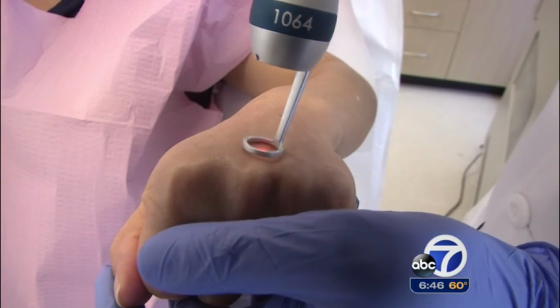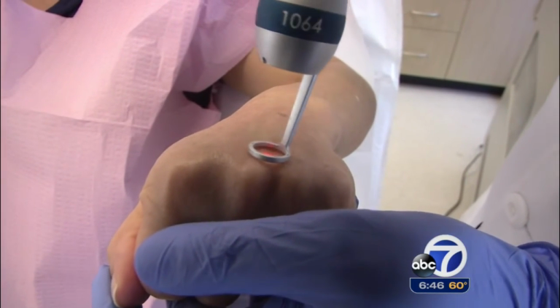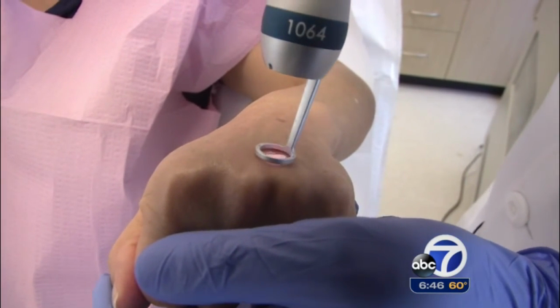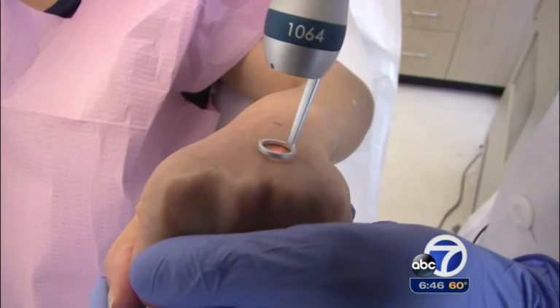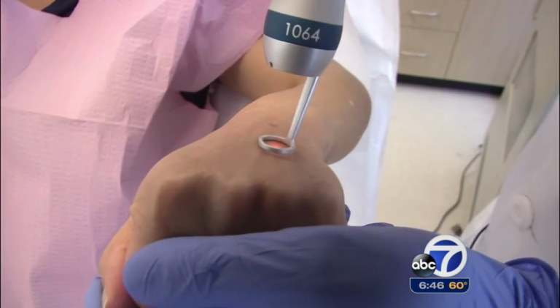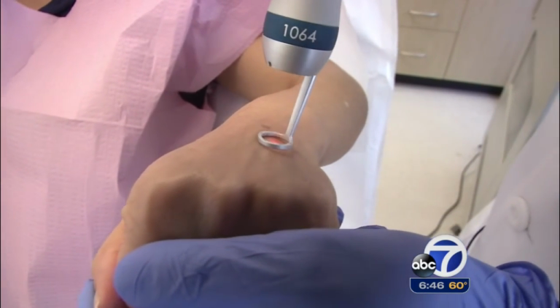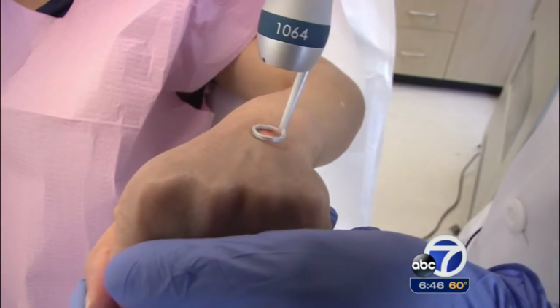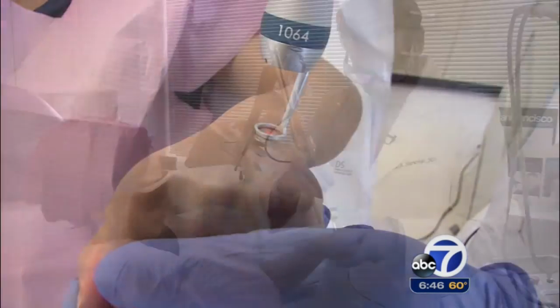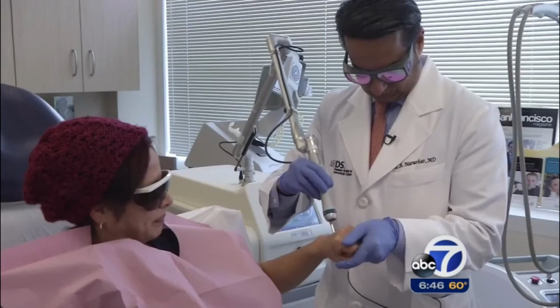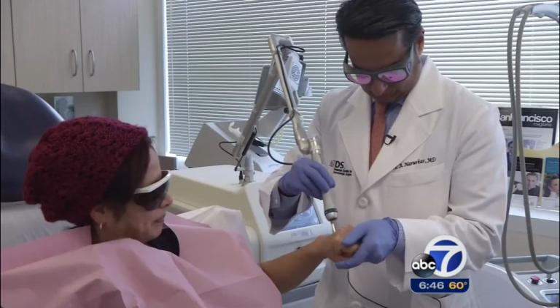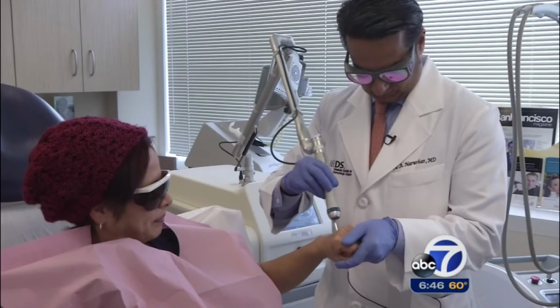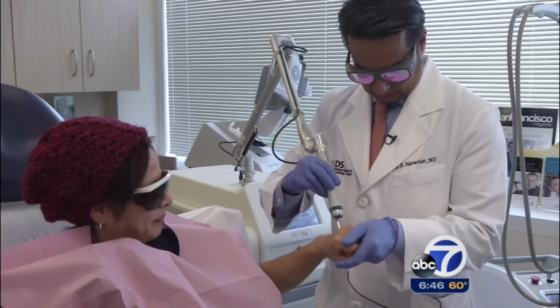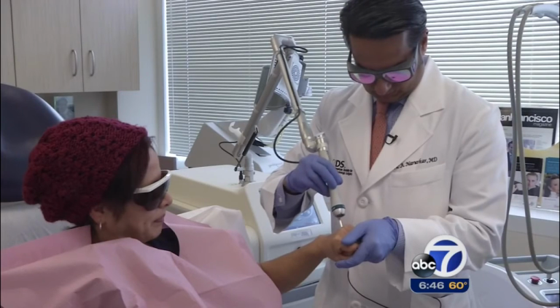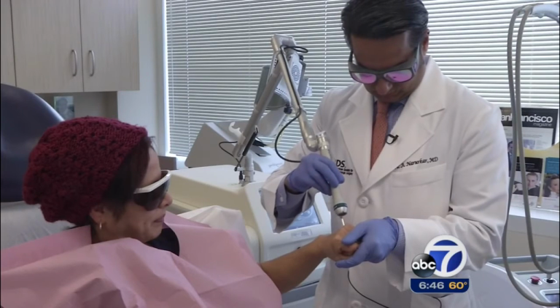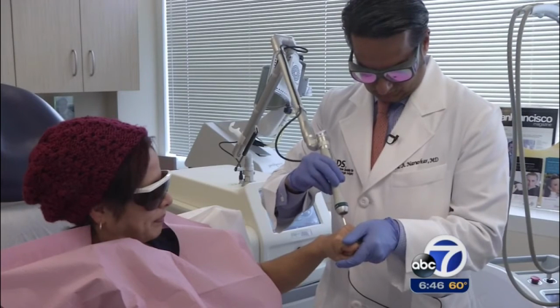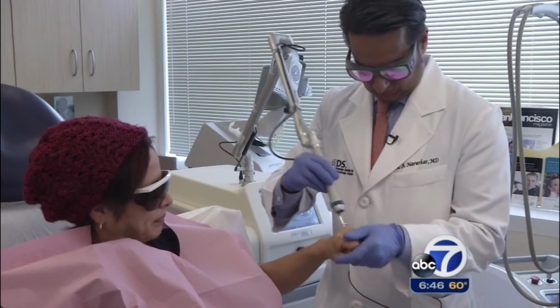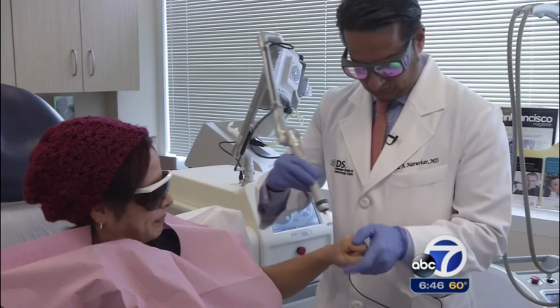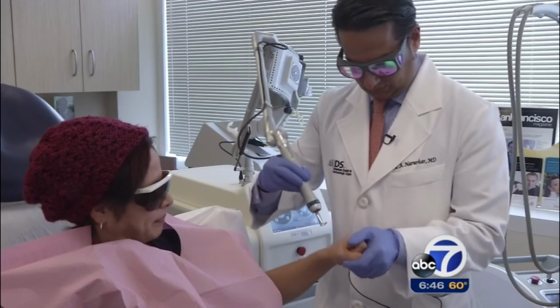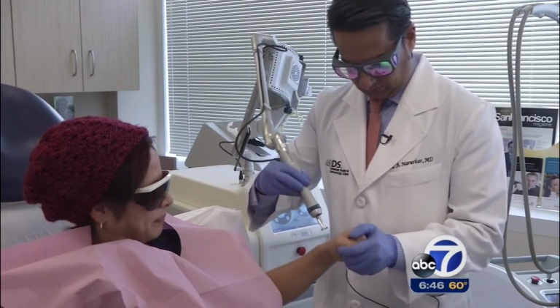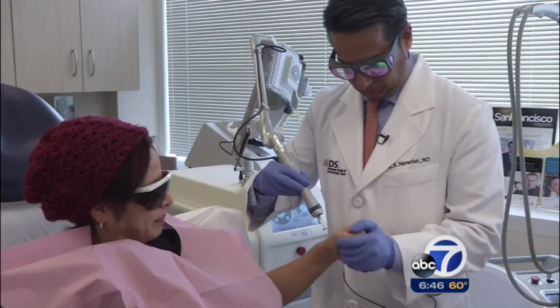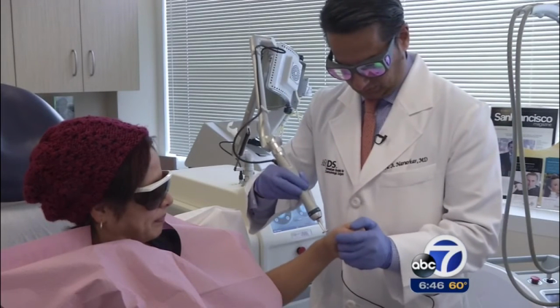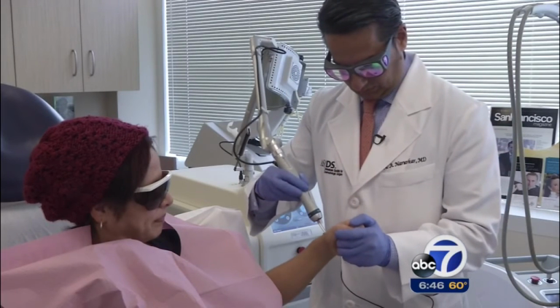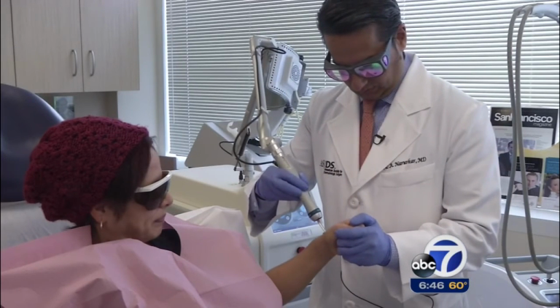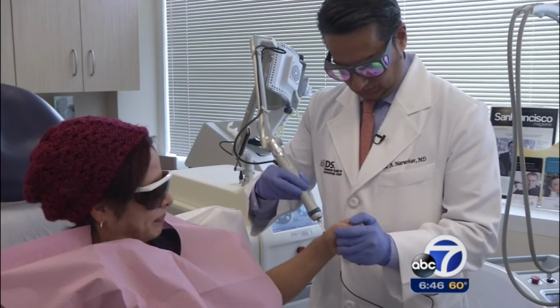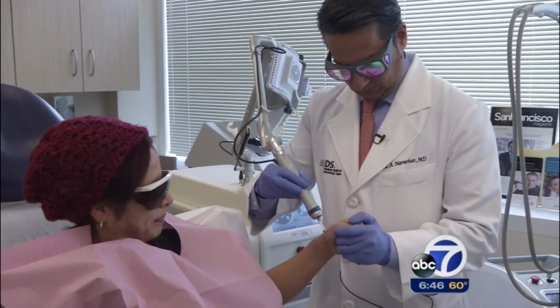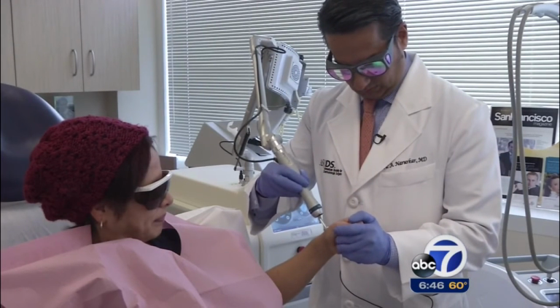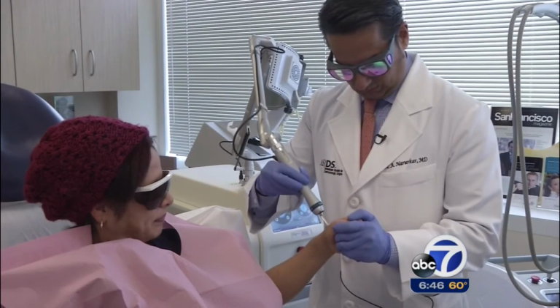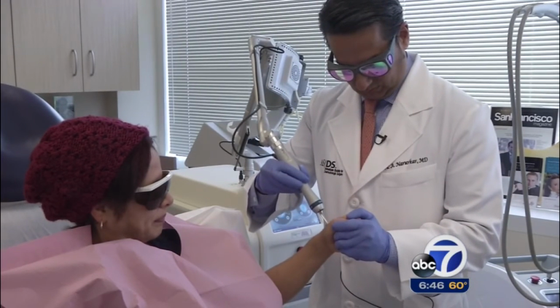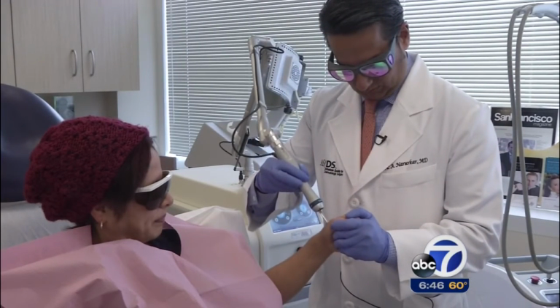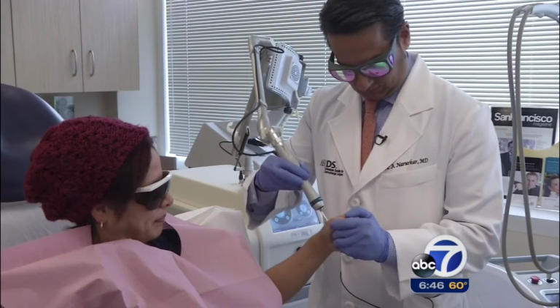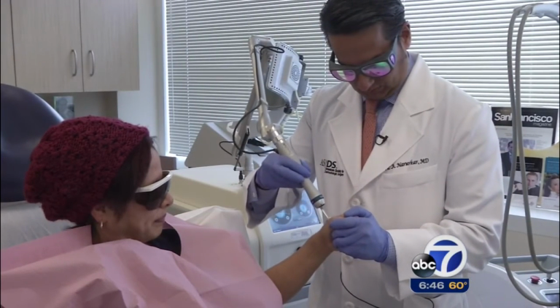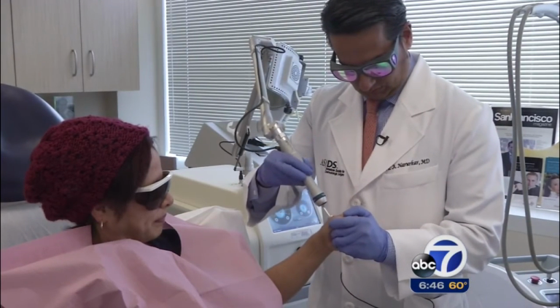Over the course of several minutes, Dr. Narakar treats Olga's hands and upper chest, first with one handset, then the other.